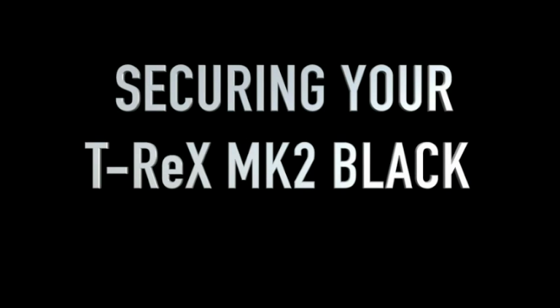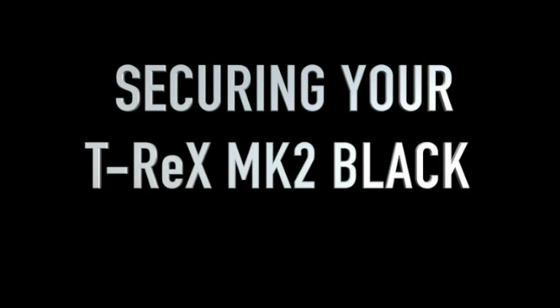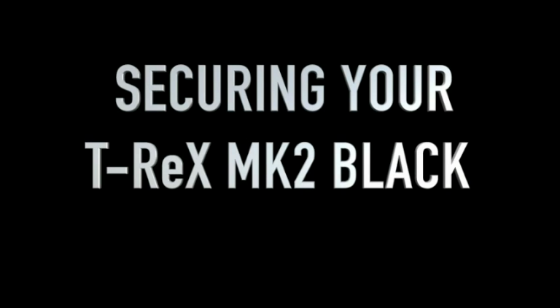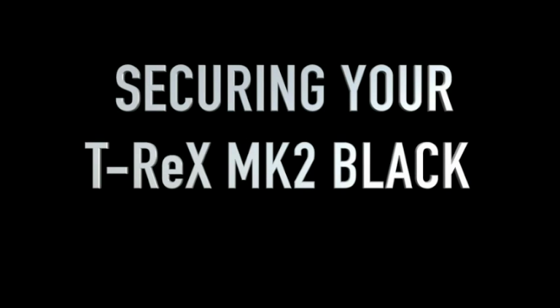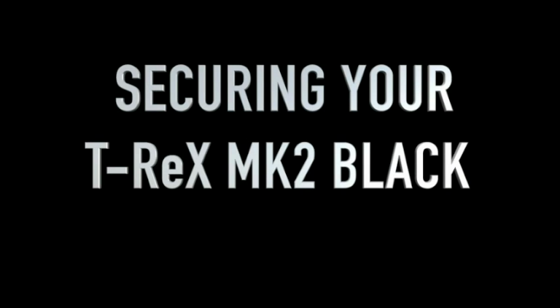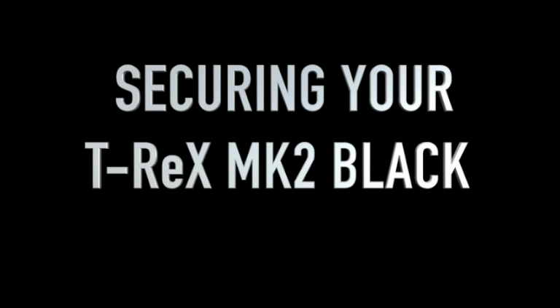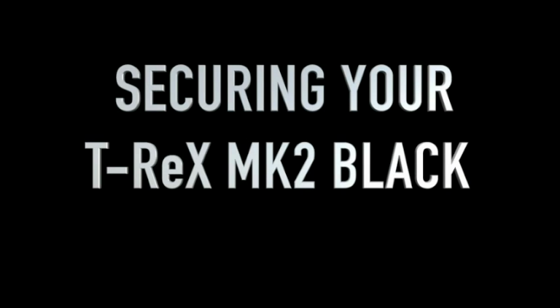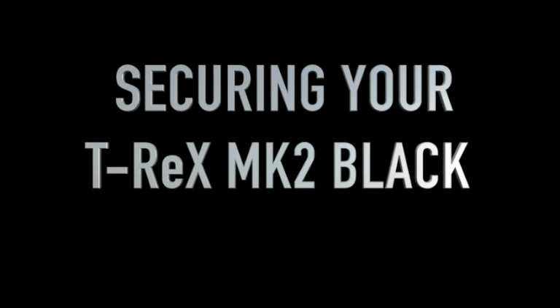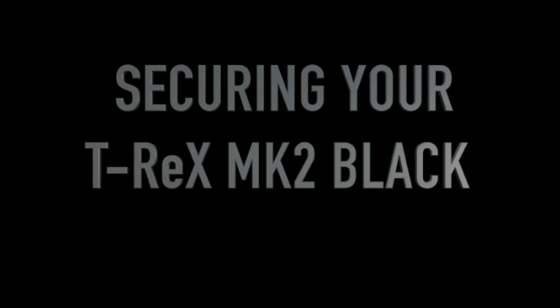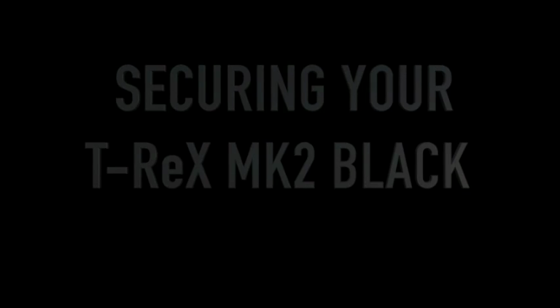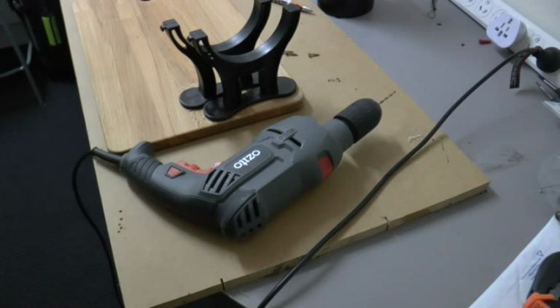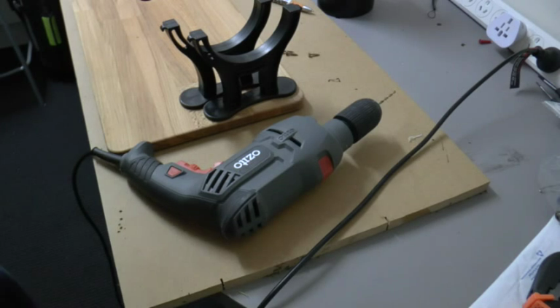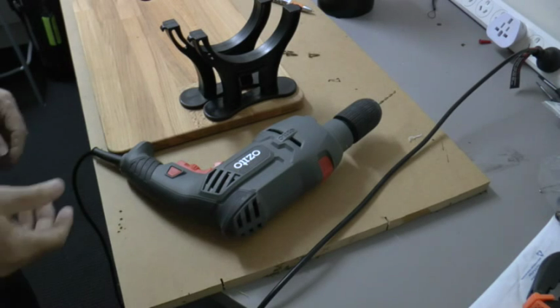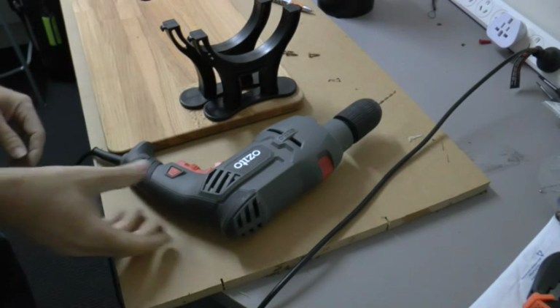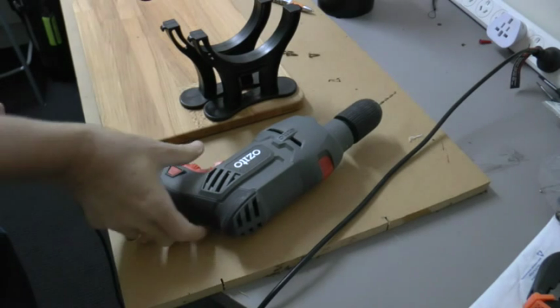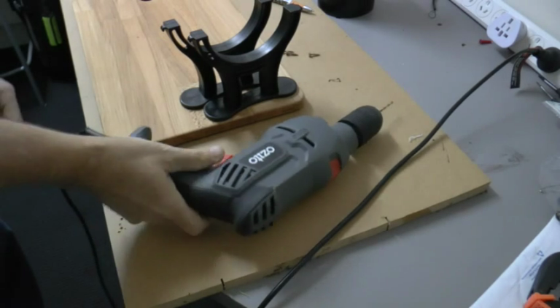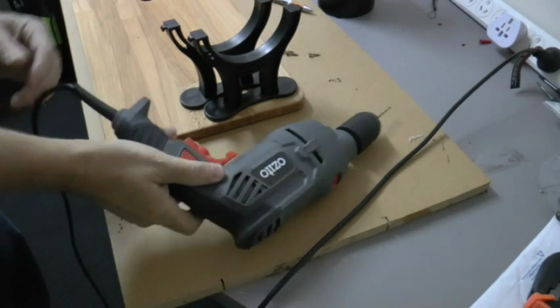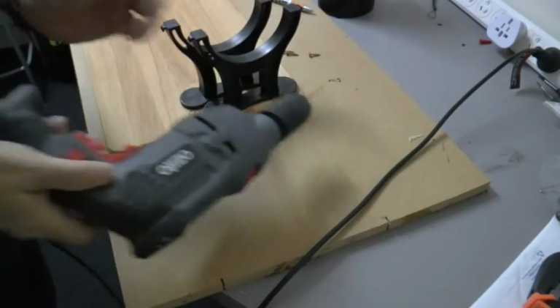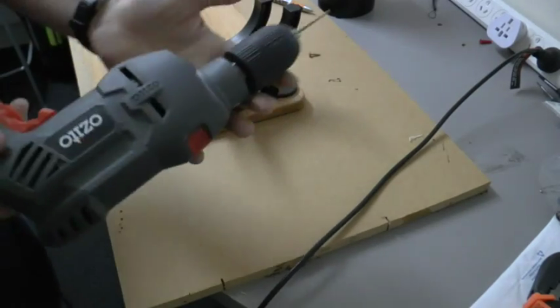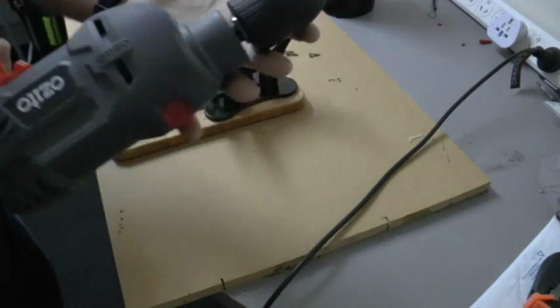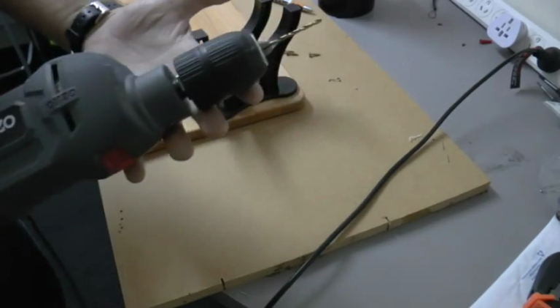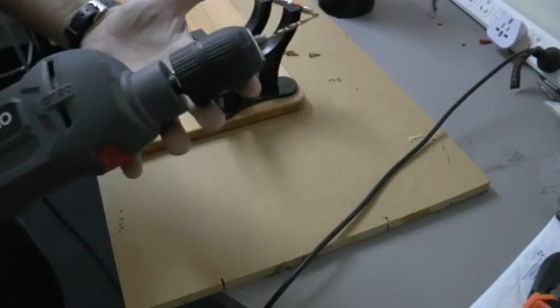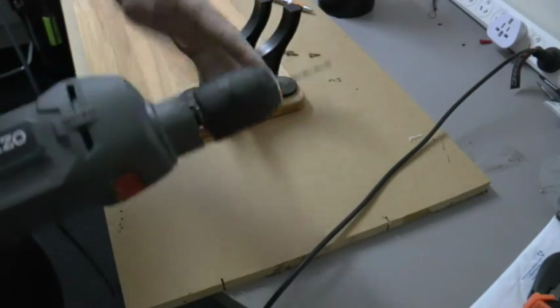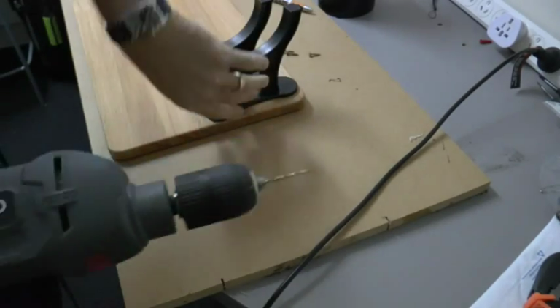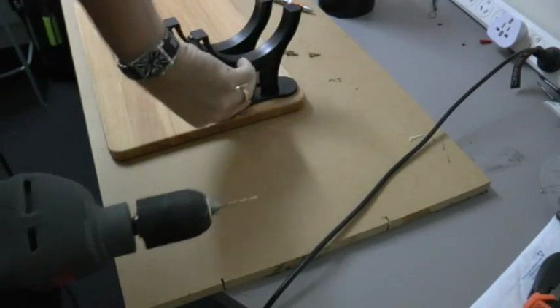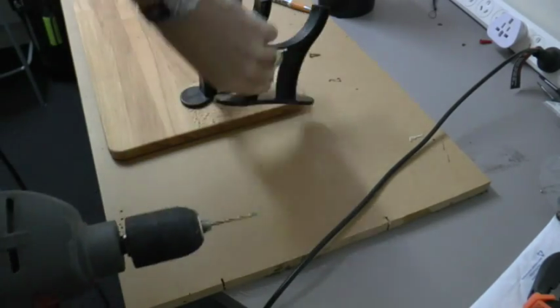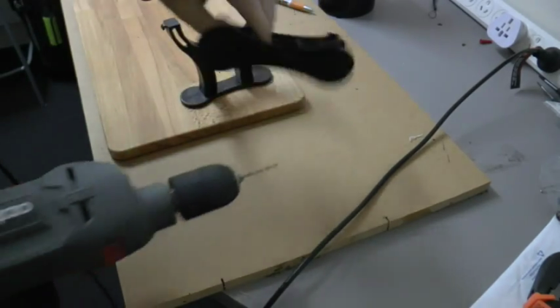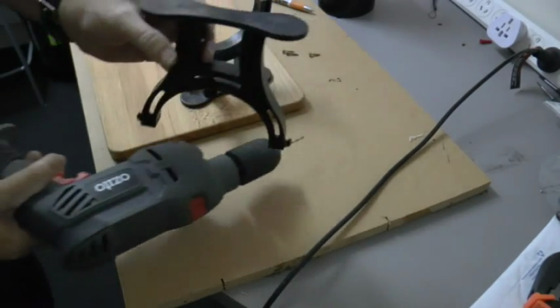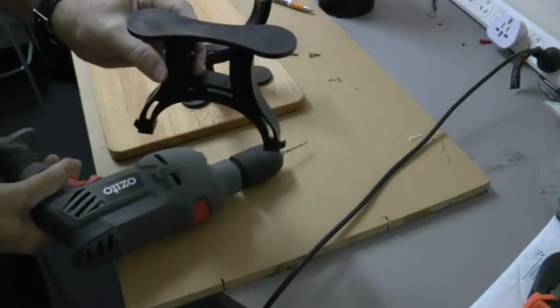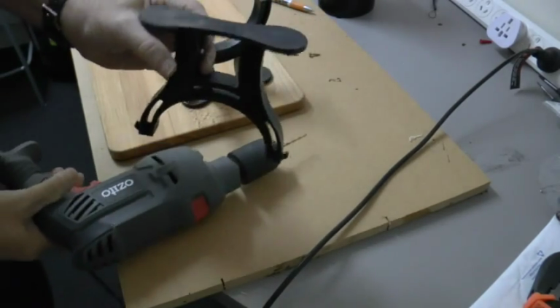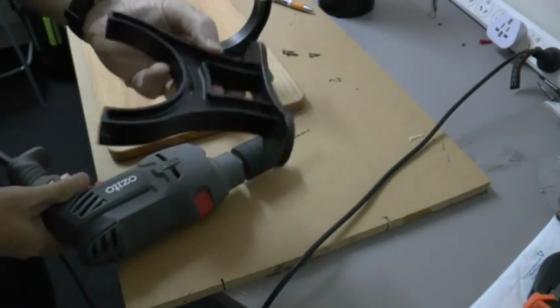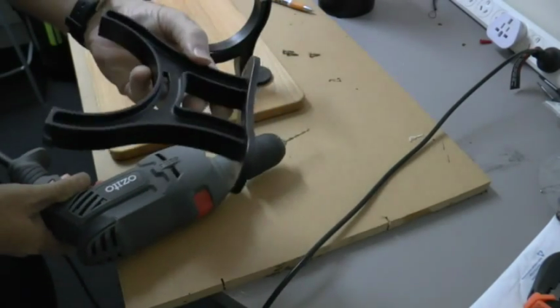Securing your T-Rex Mark II Black. Here we're going to show you how to attach your T-Rex Mark II to a stable base.